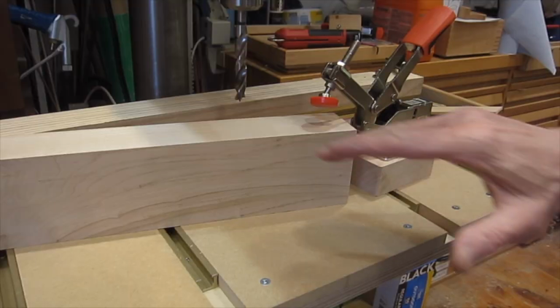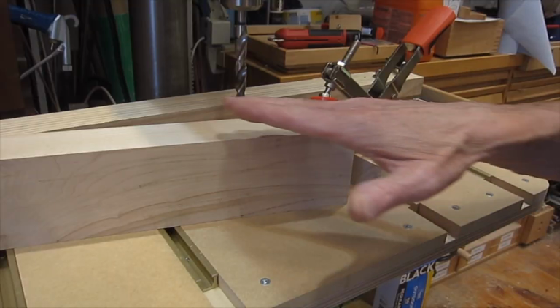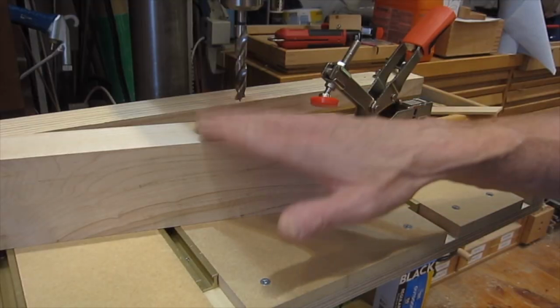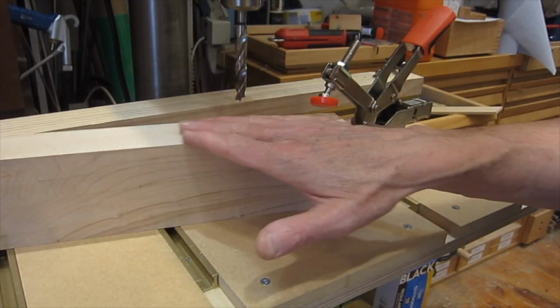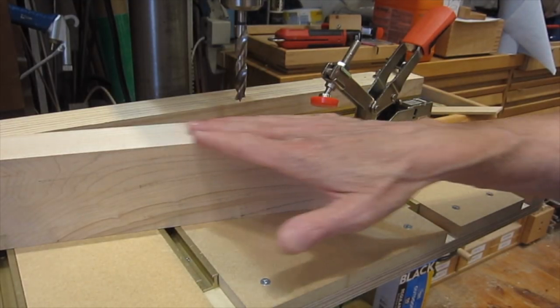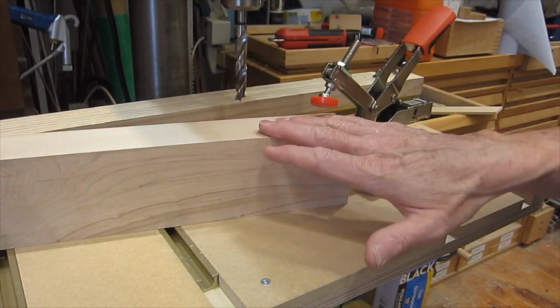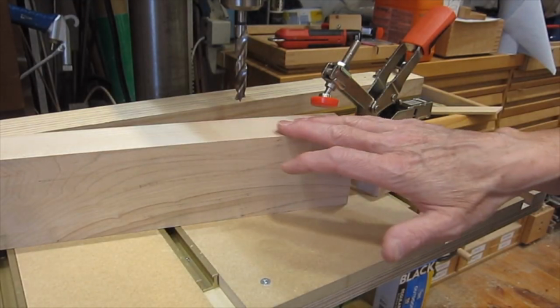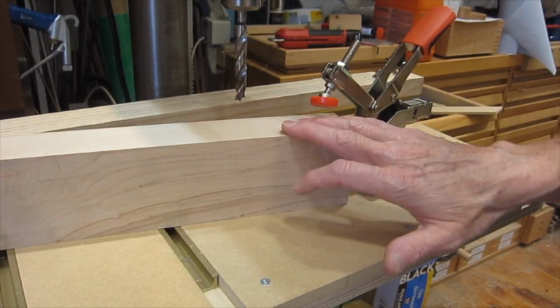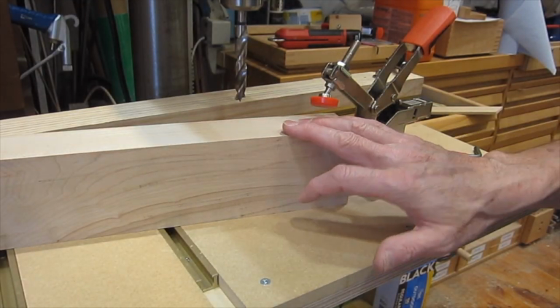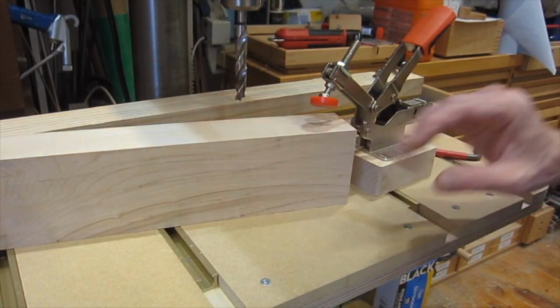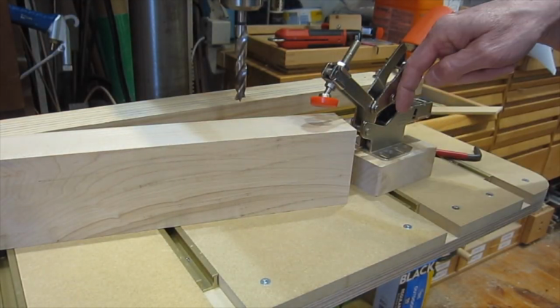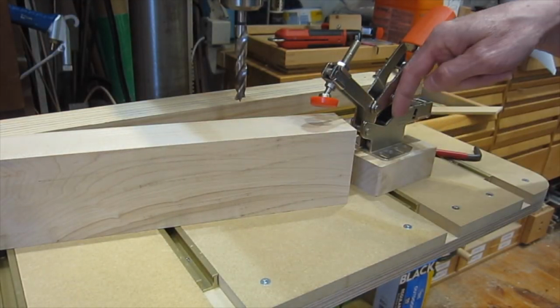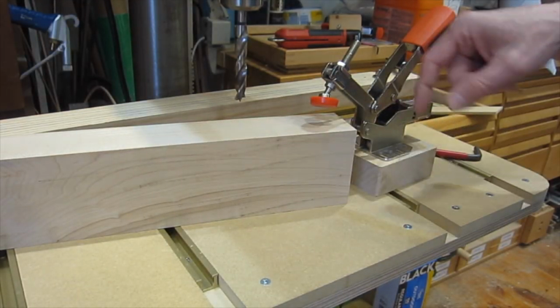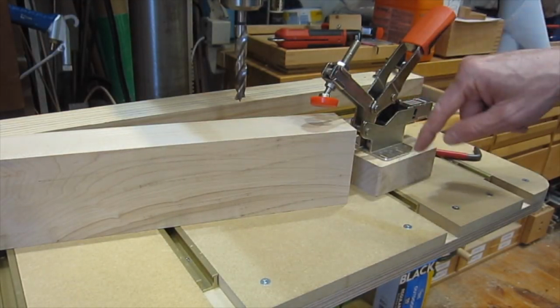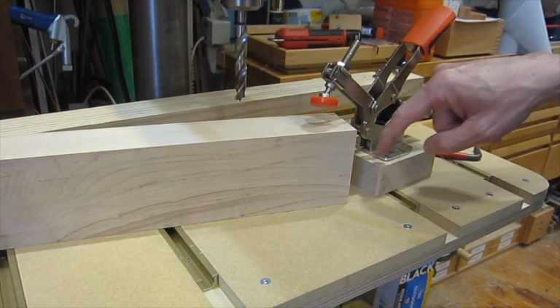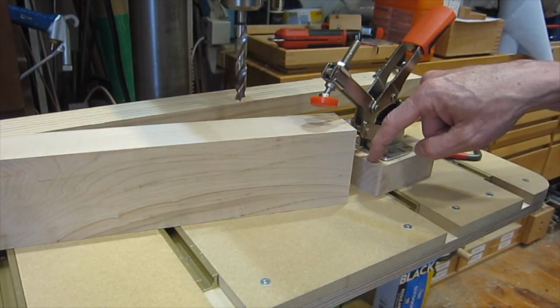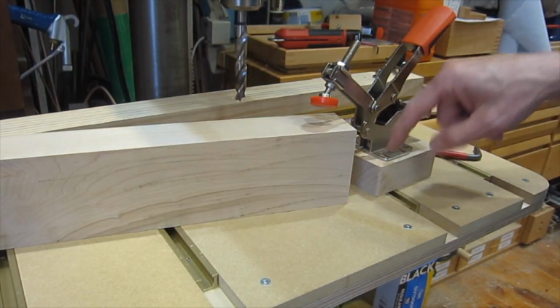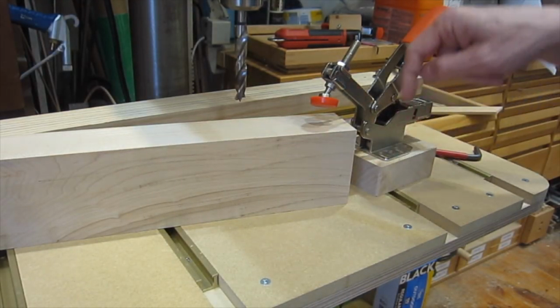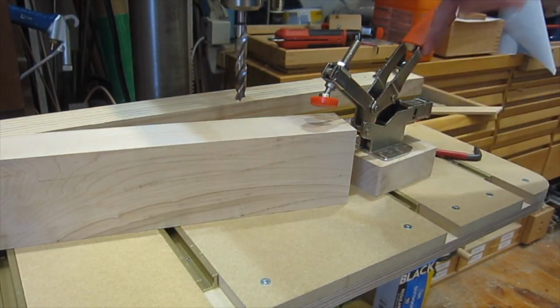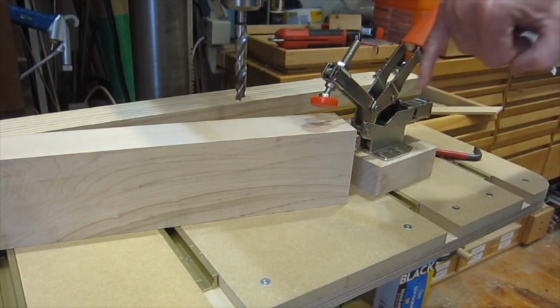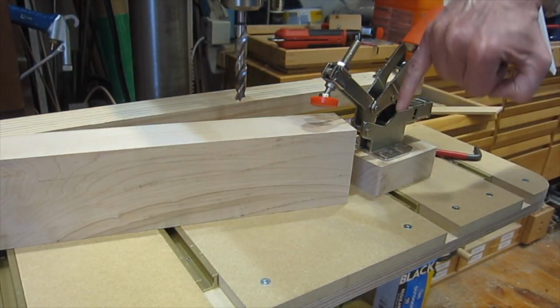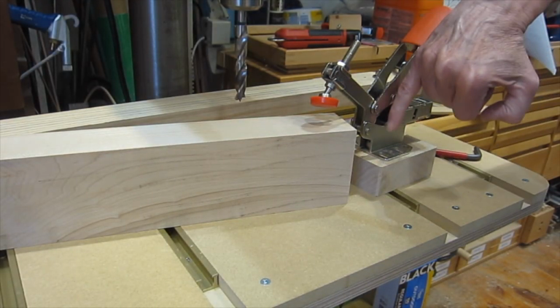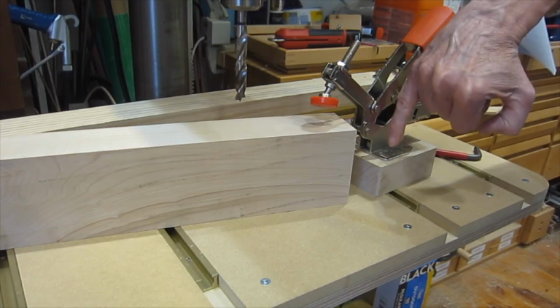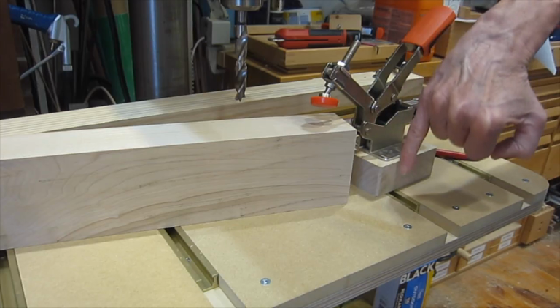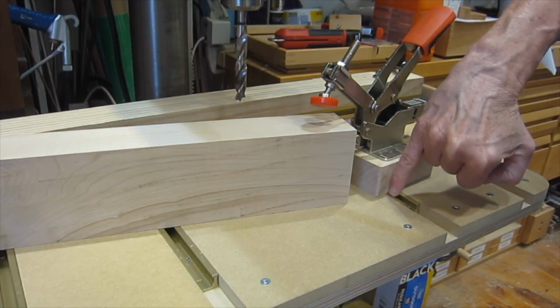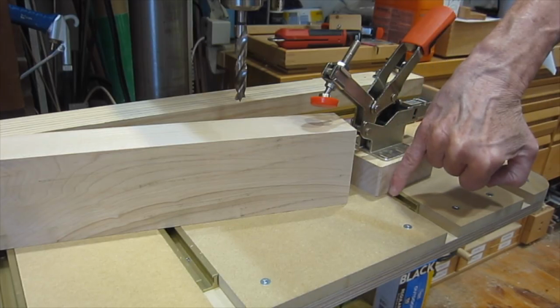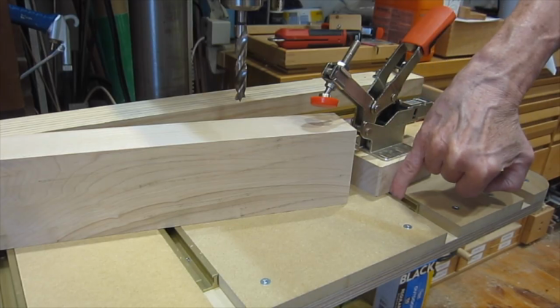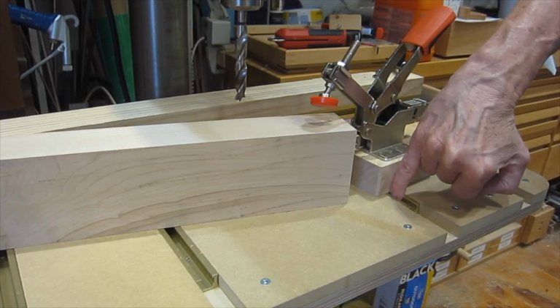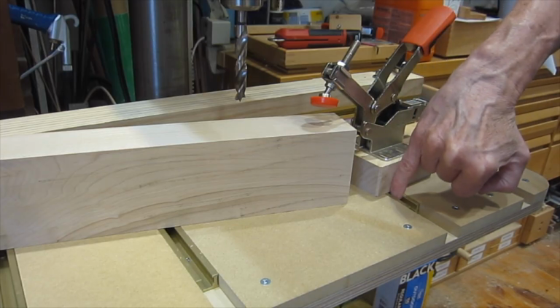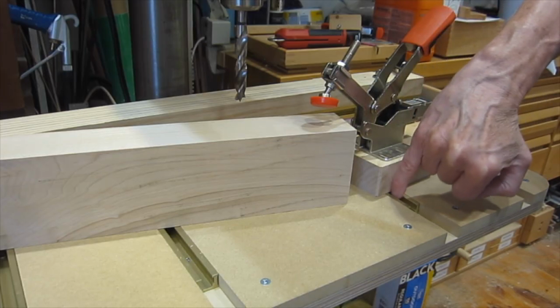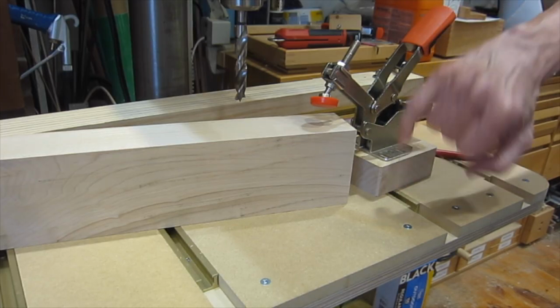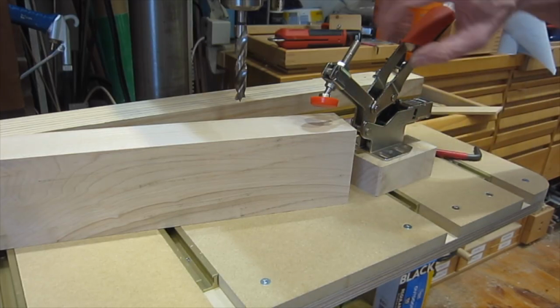To hold down thick pieces of wood, the clamp is placed on a block and the bolt goes through the block into the track.